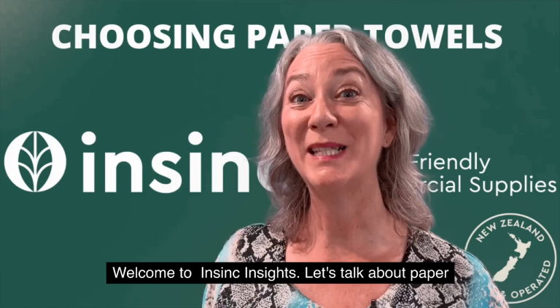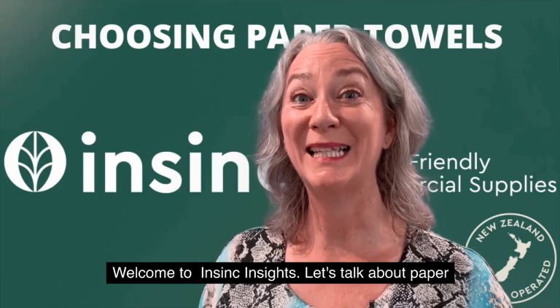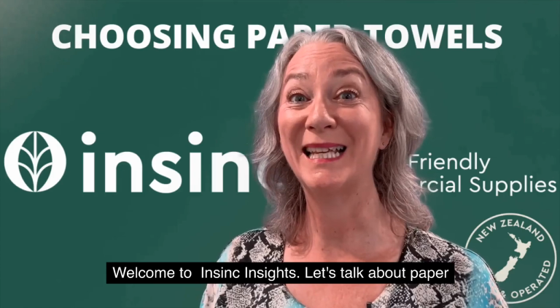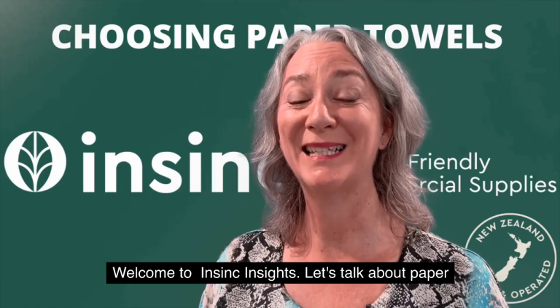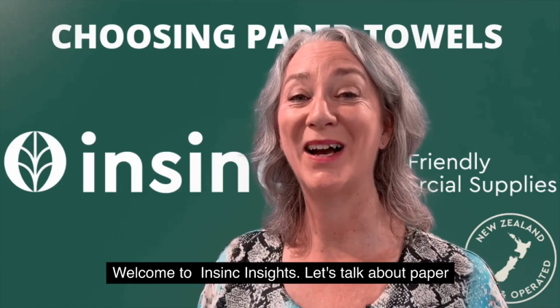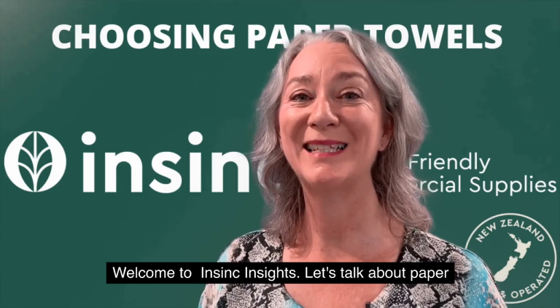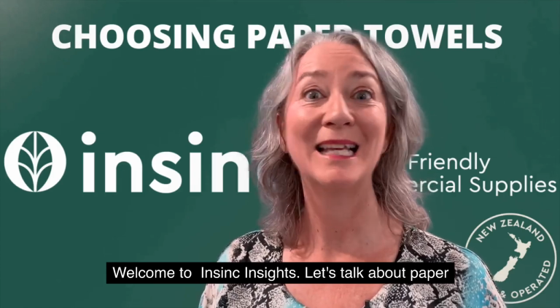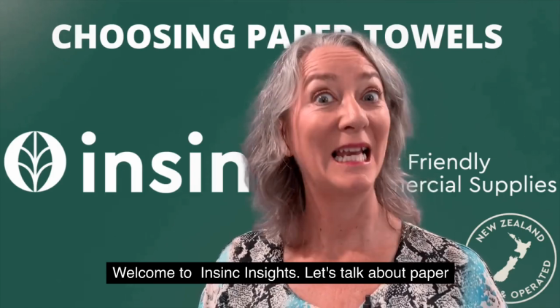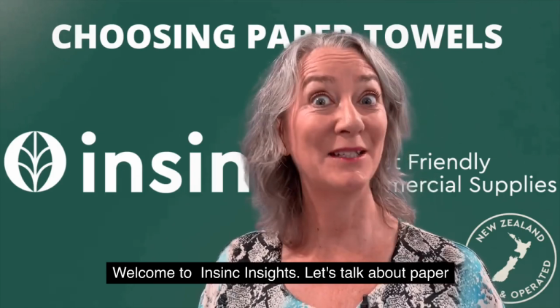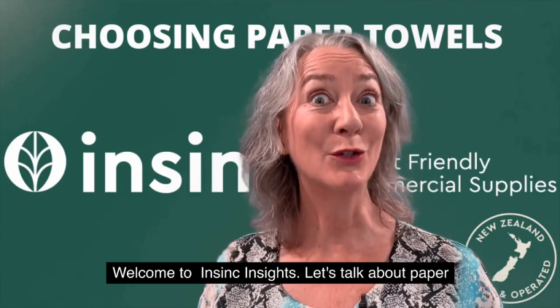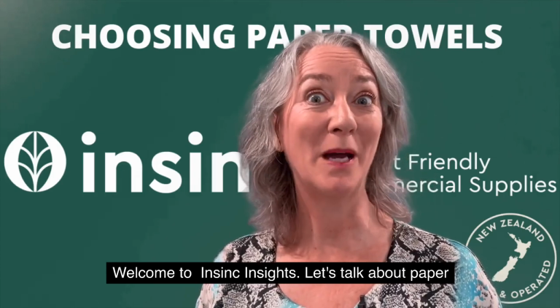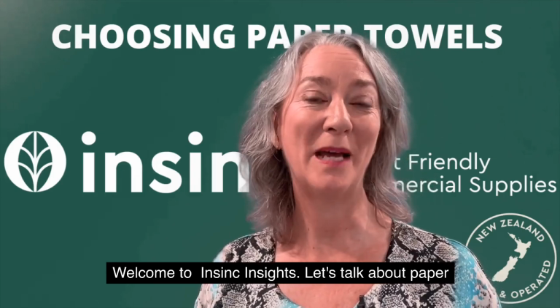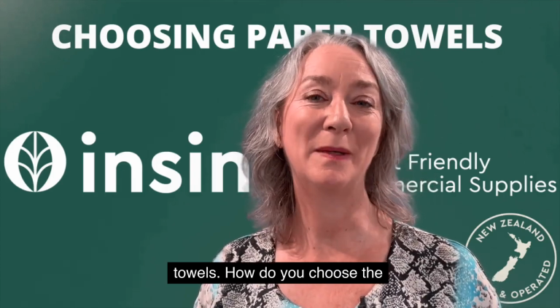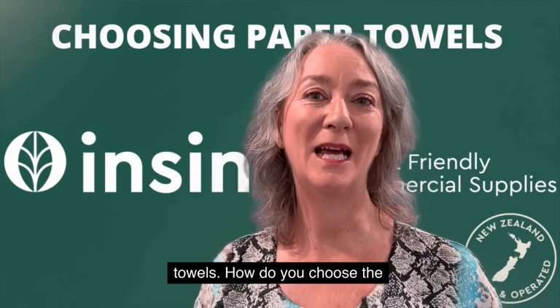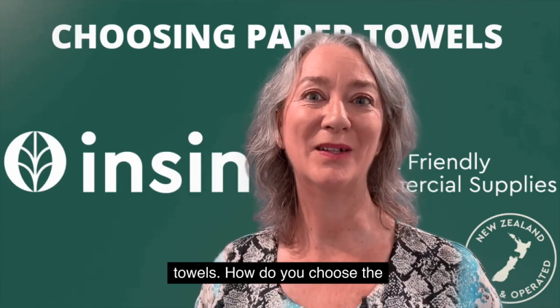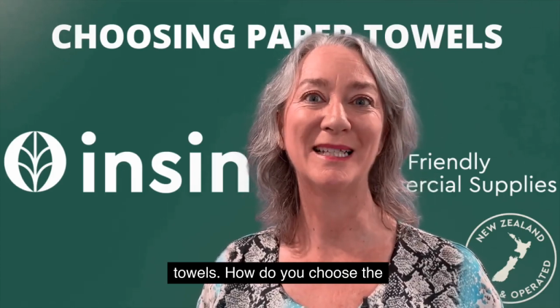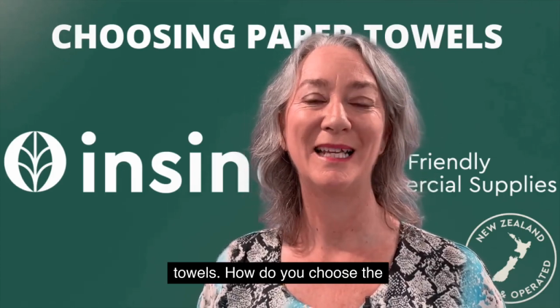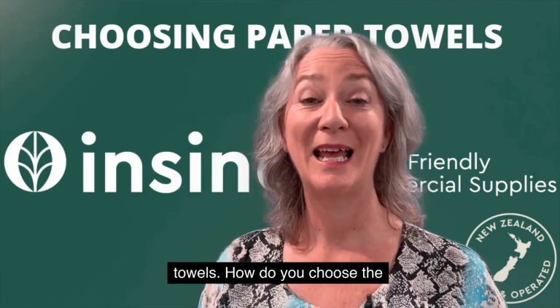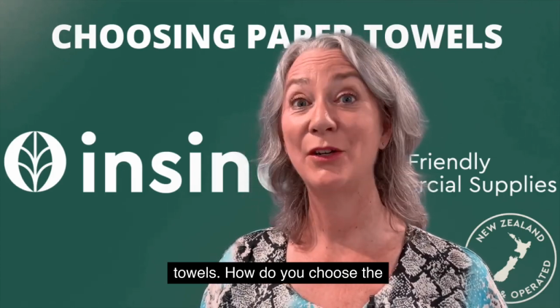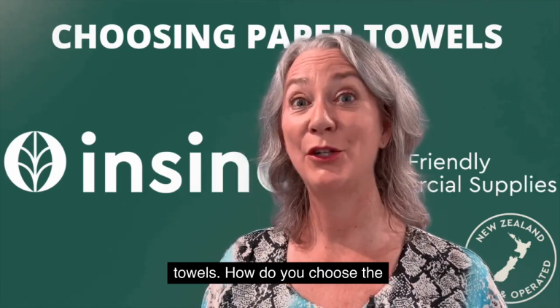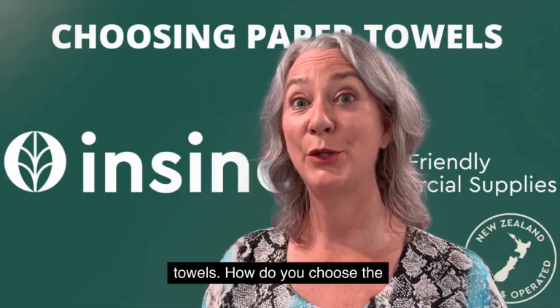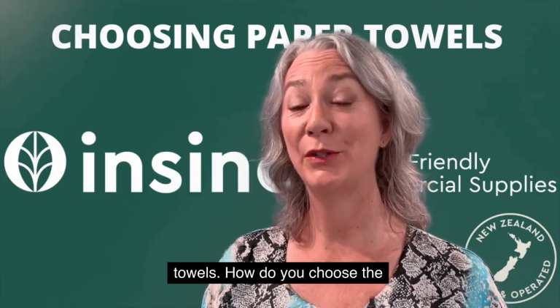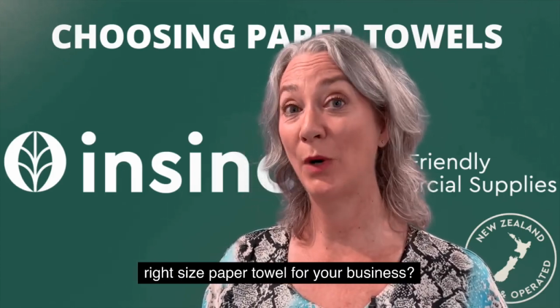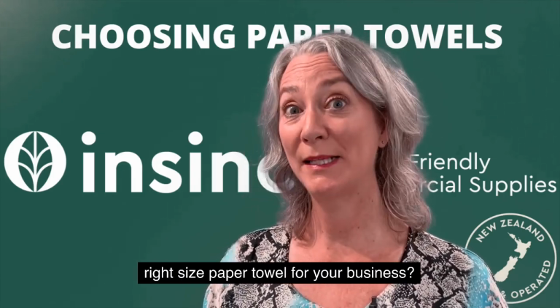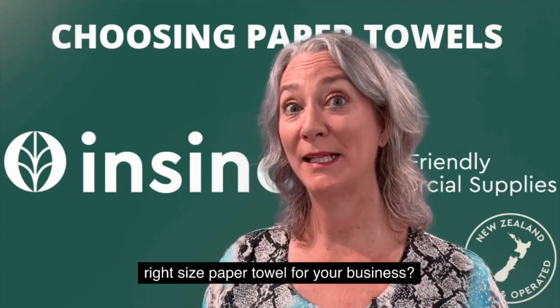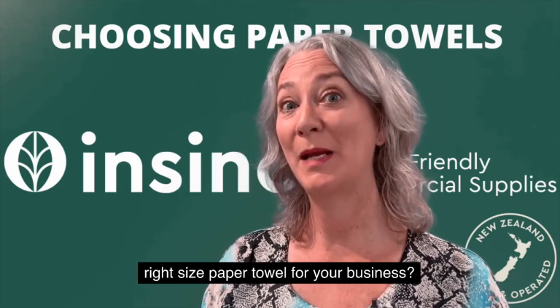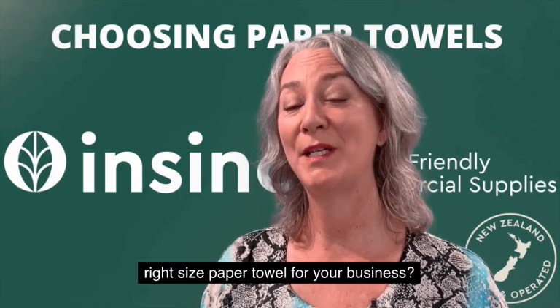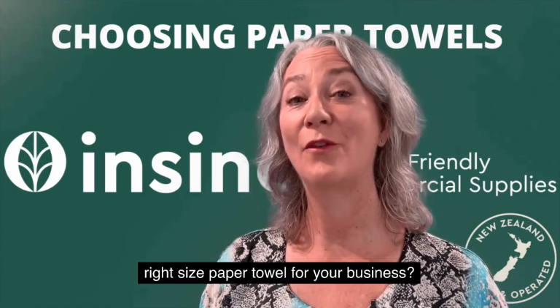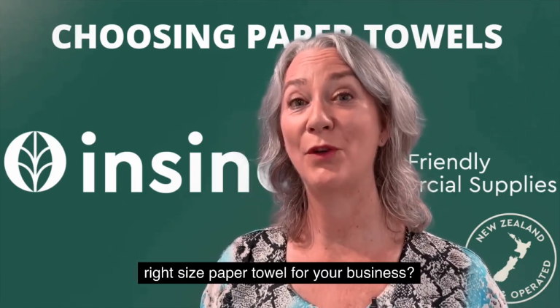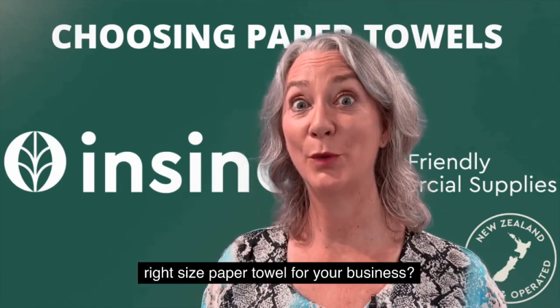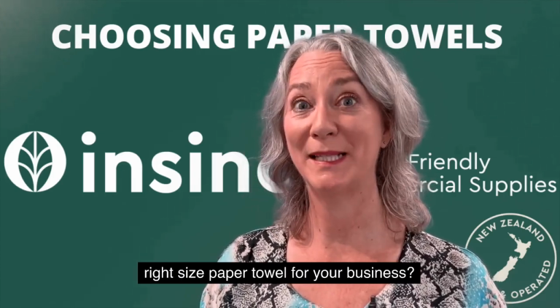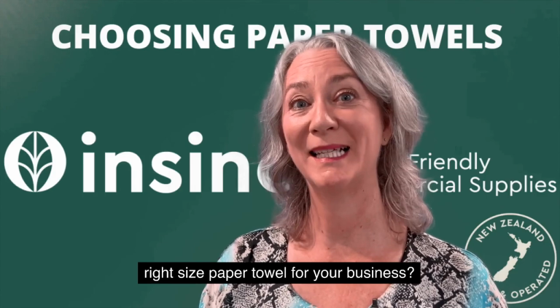InSync Insights. Let's talk about paper towels. How do you choose the right size paper towel for your business?